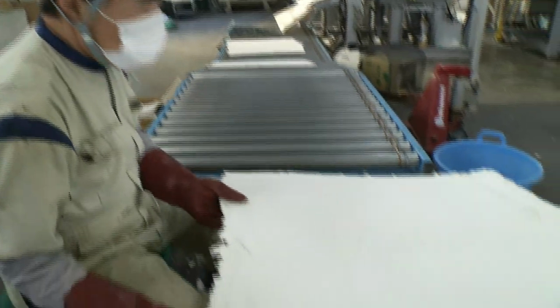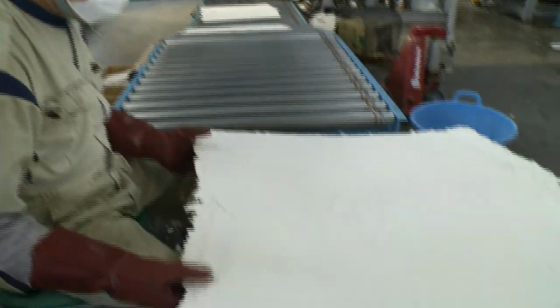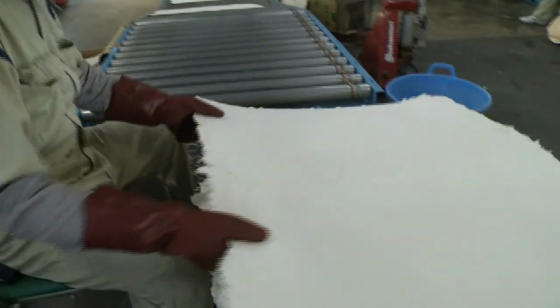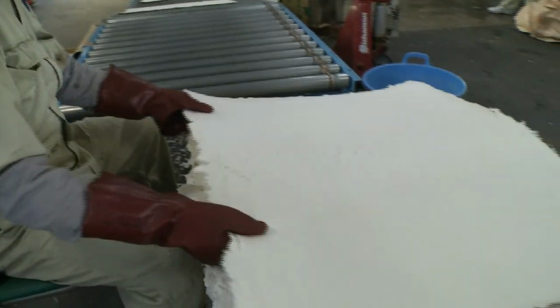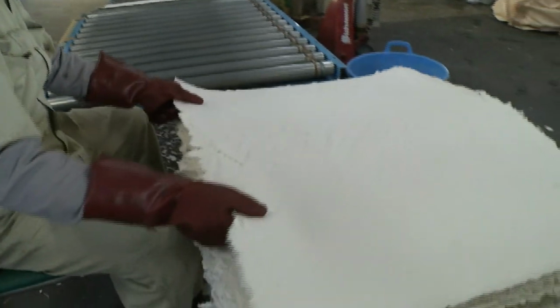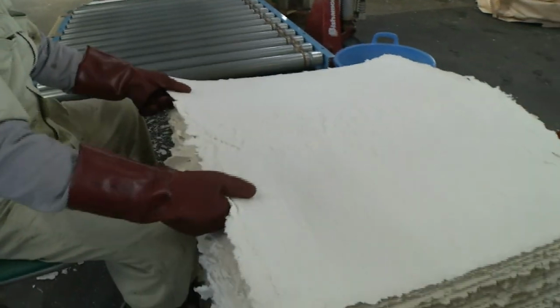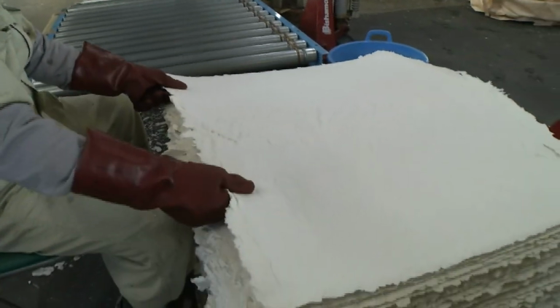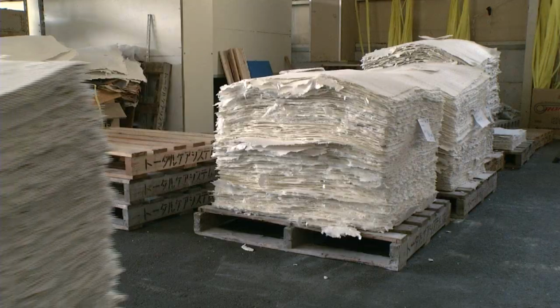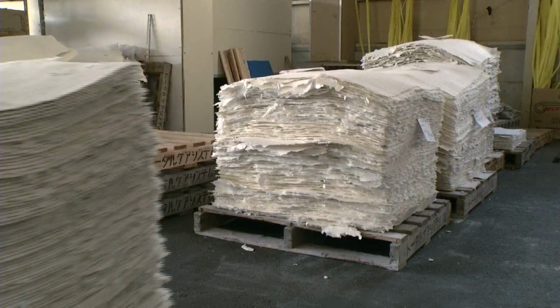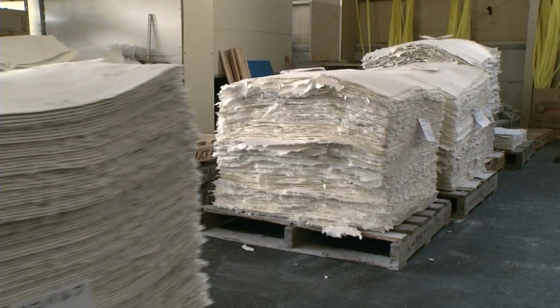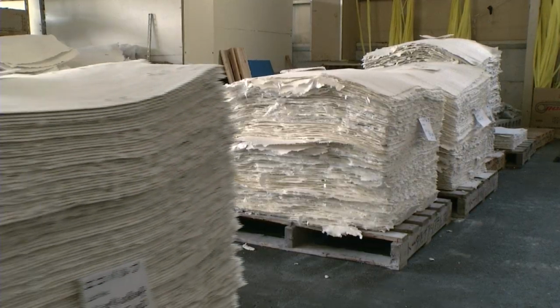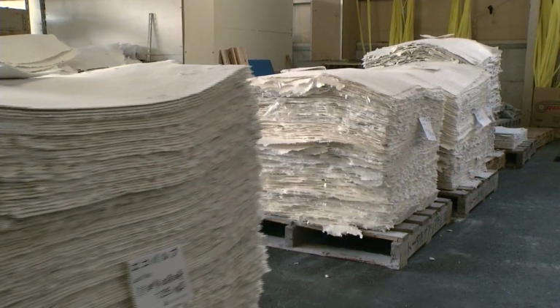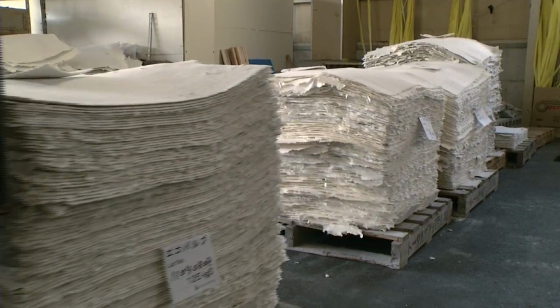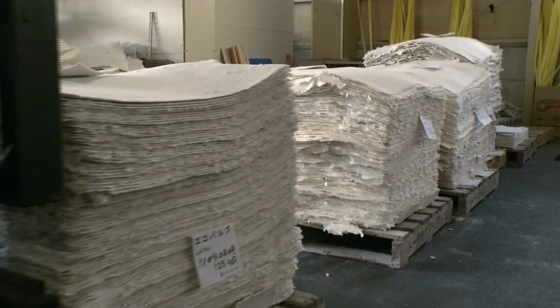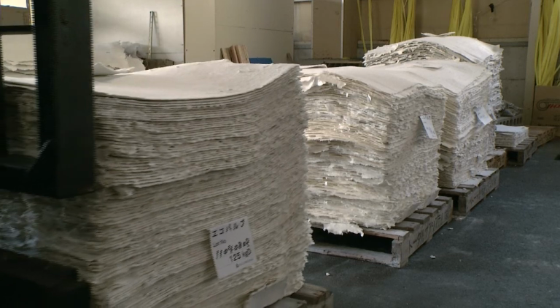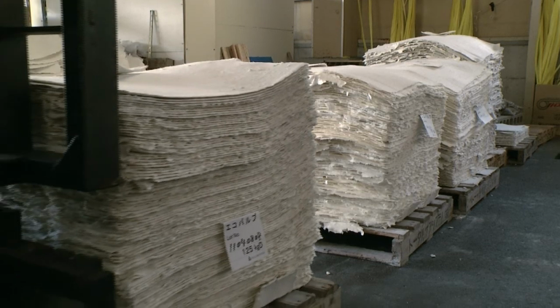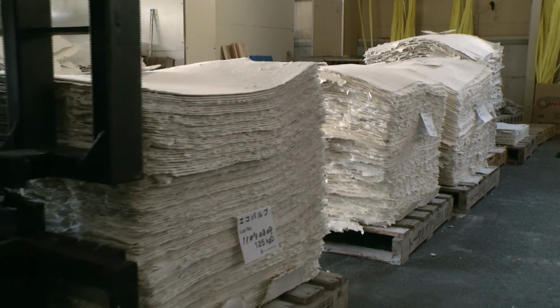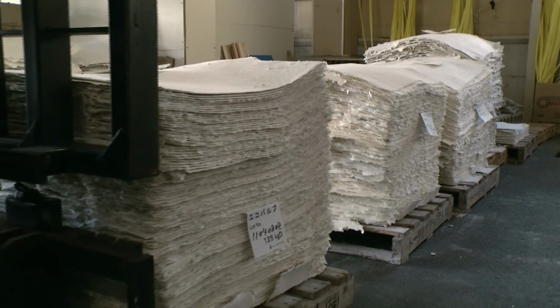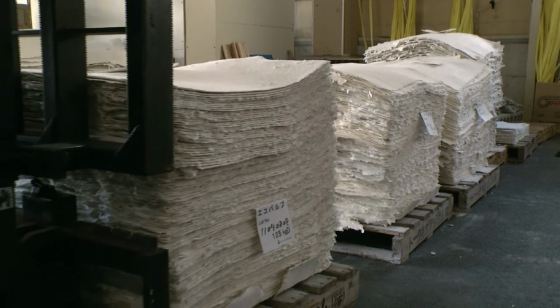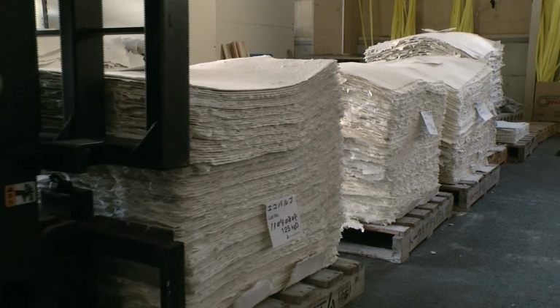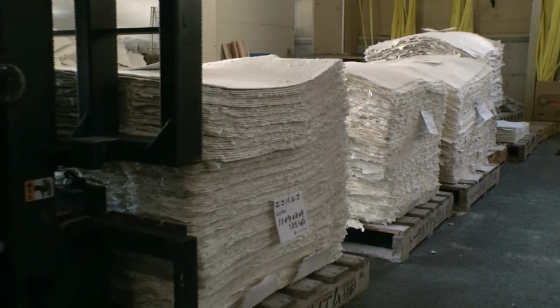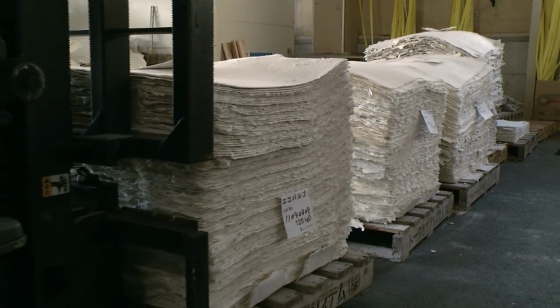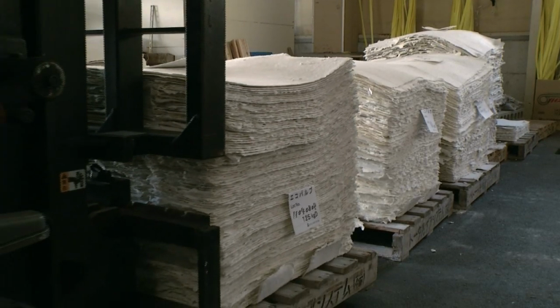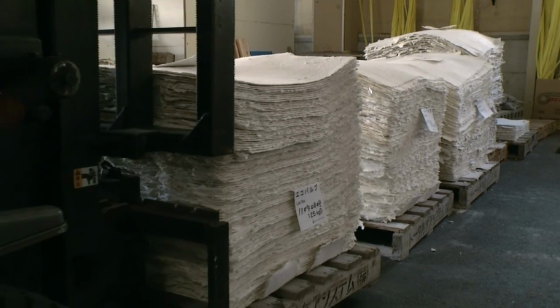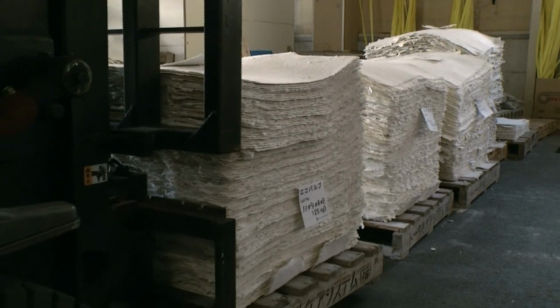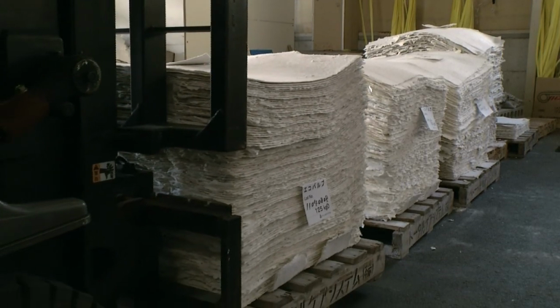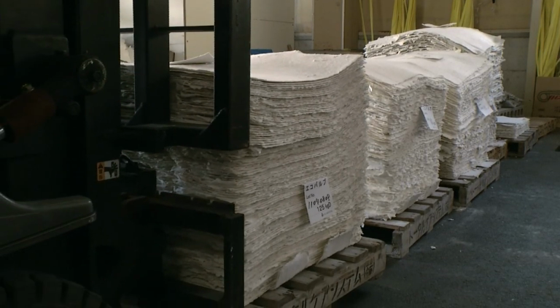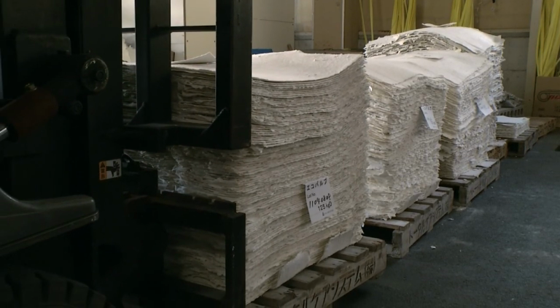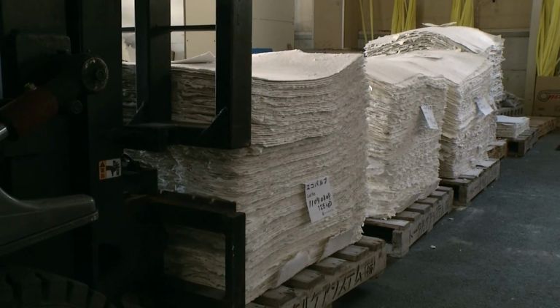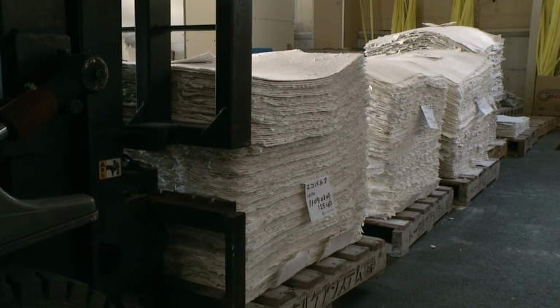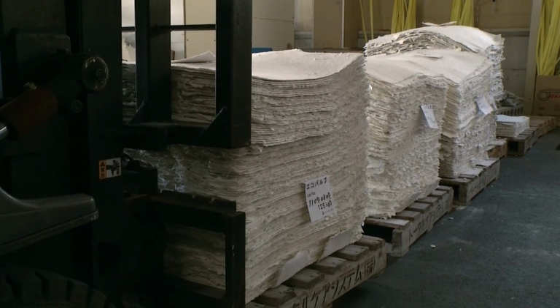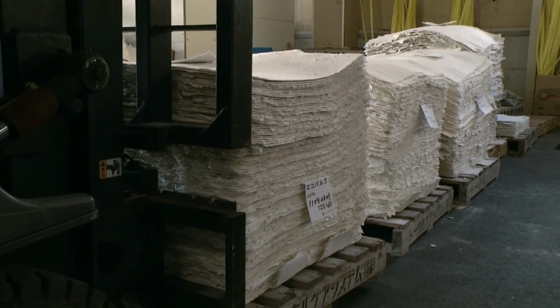The company is working with local governments in Japan and elsewhere to establish the recycling system for used disposable diapers.